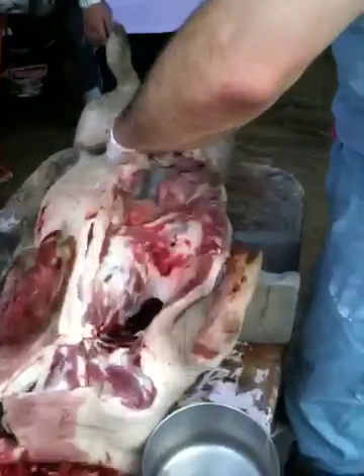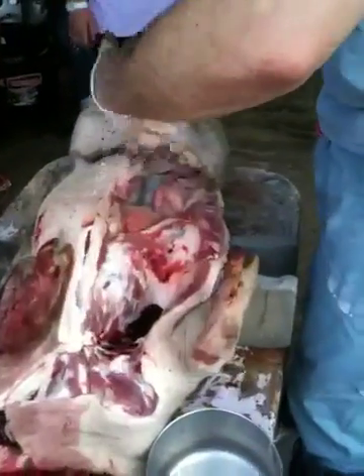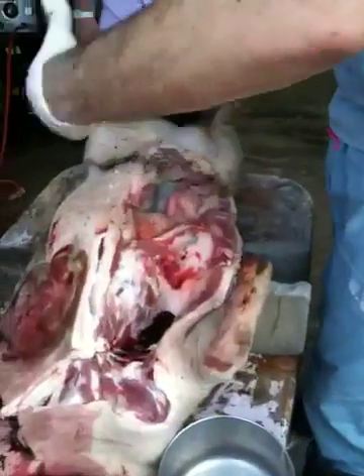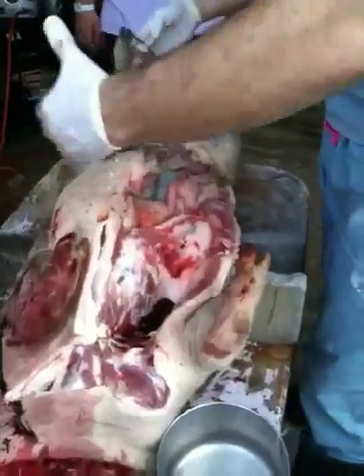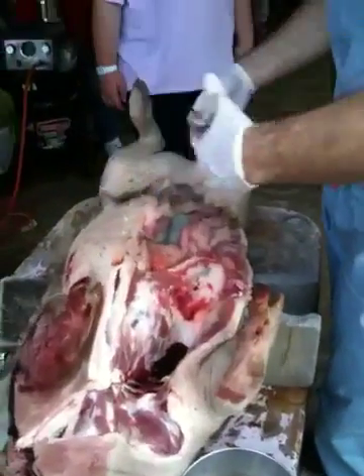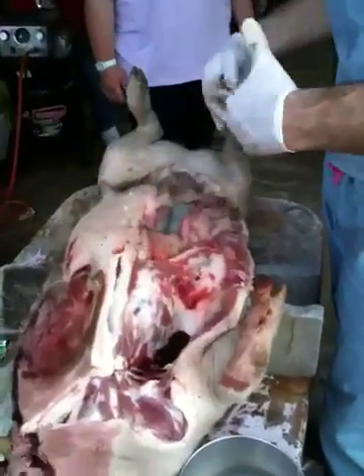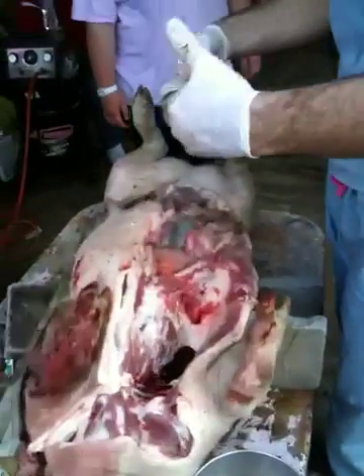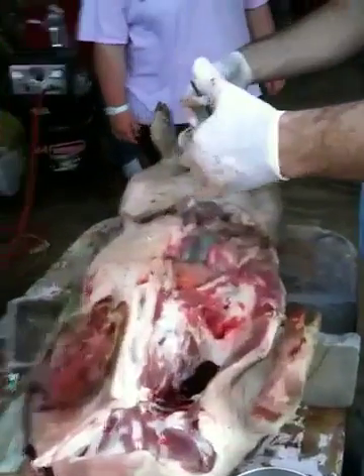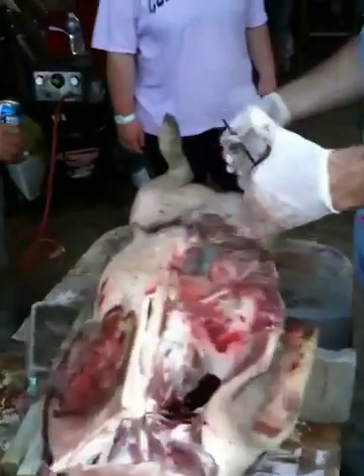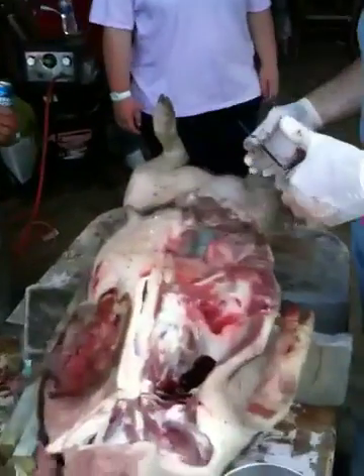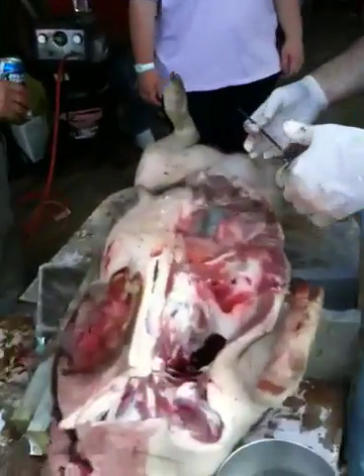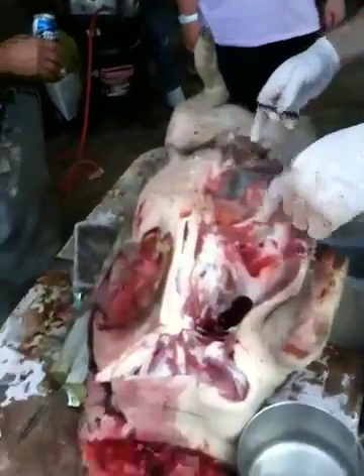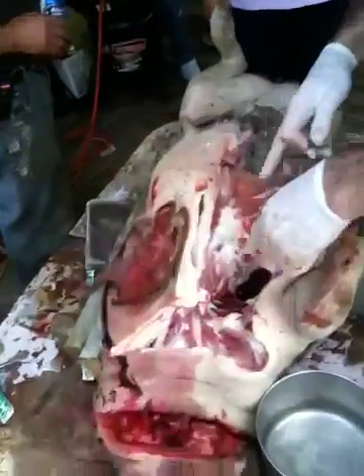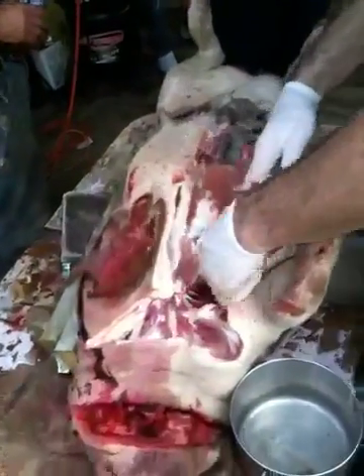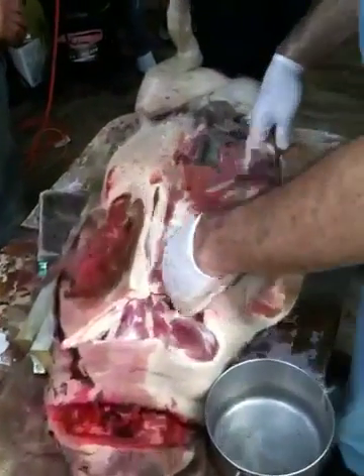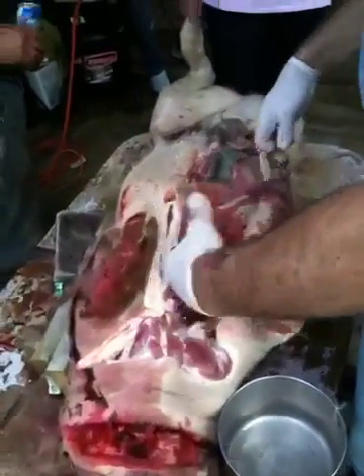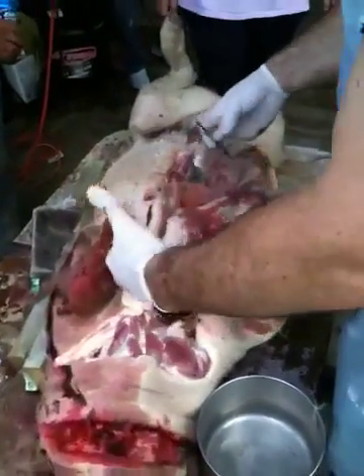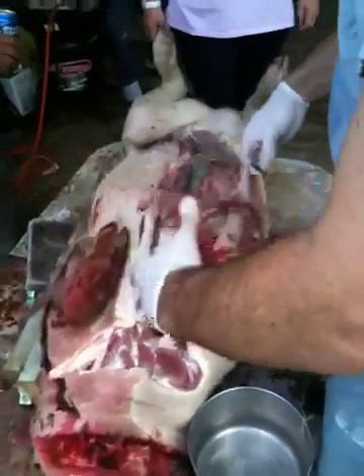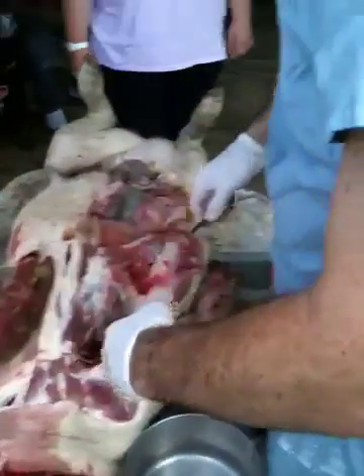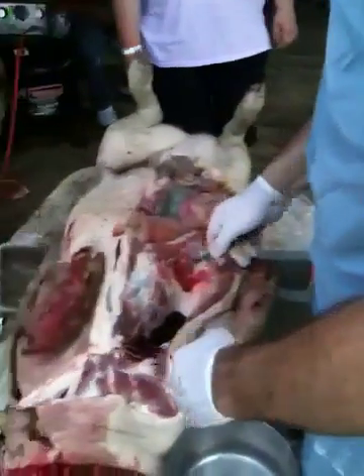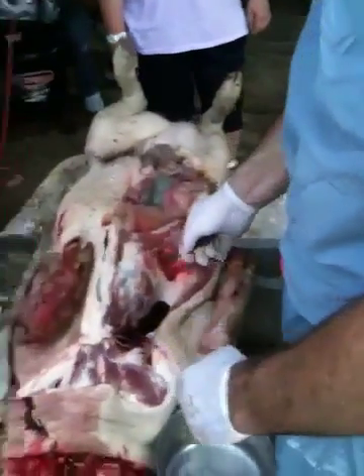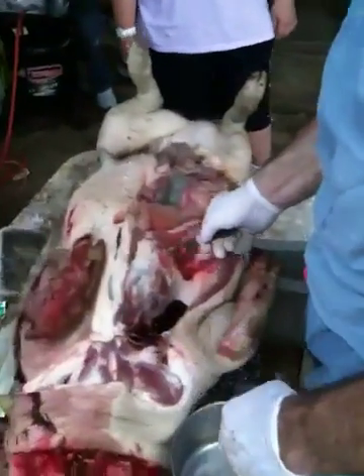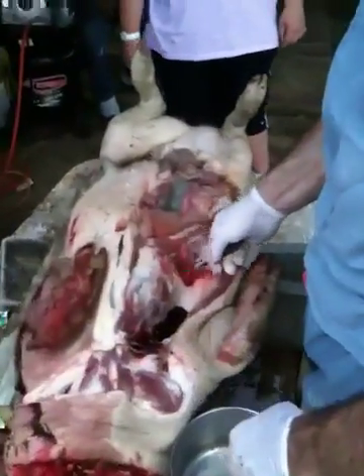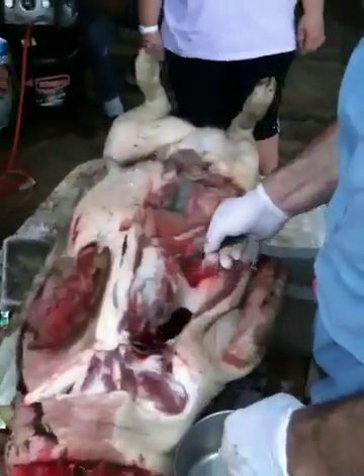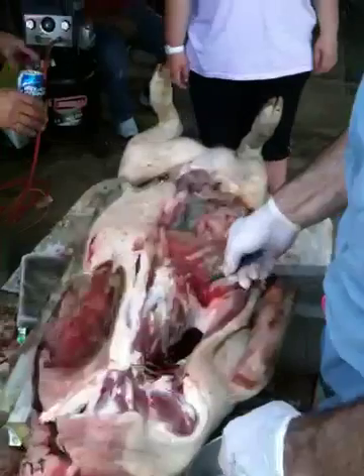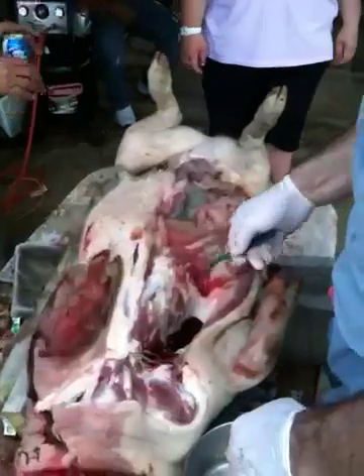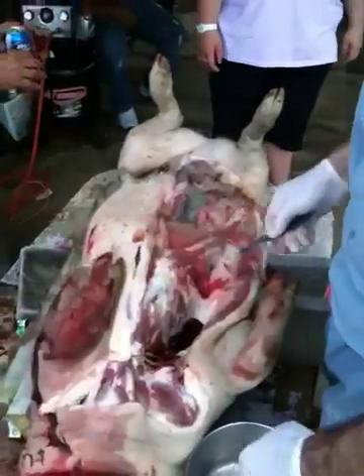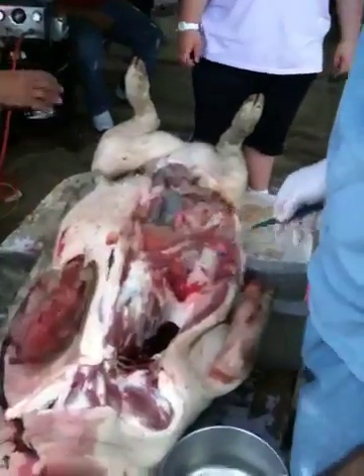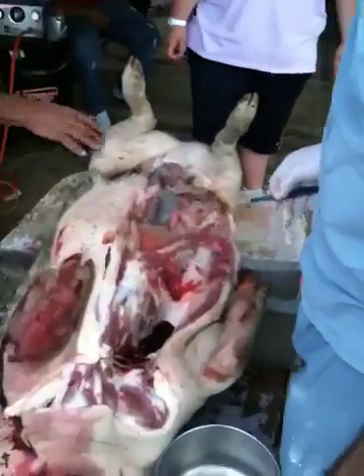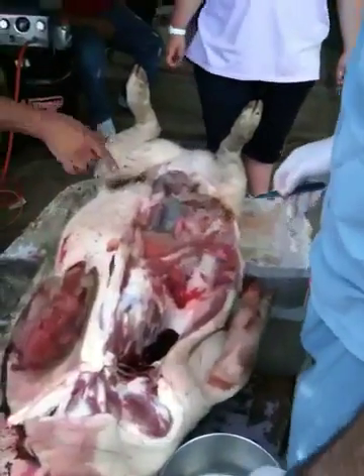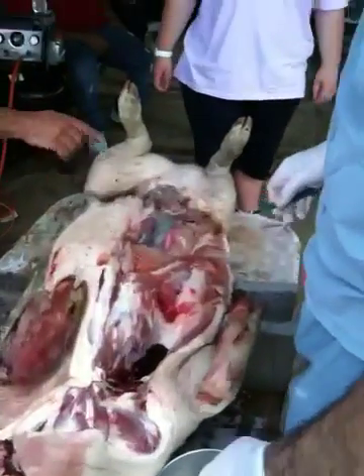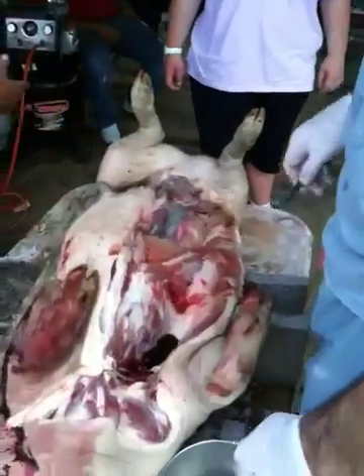We're showing the dissection now — of the skin, bringing it away, the wounds.